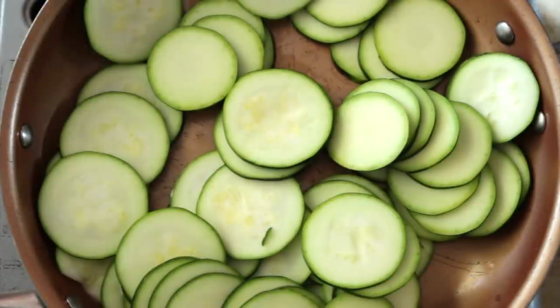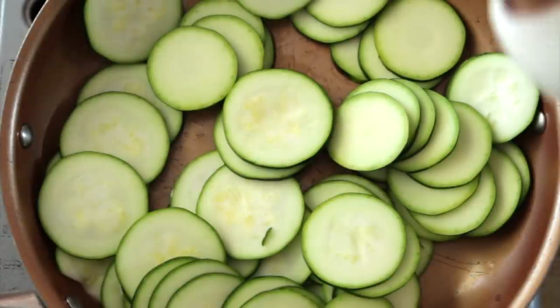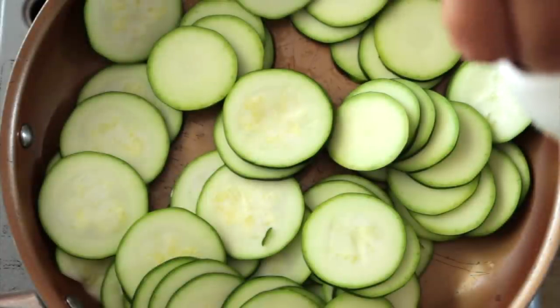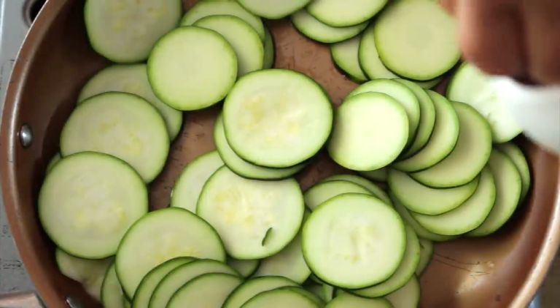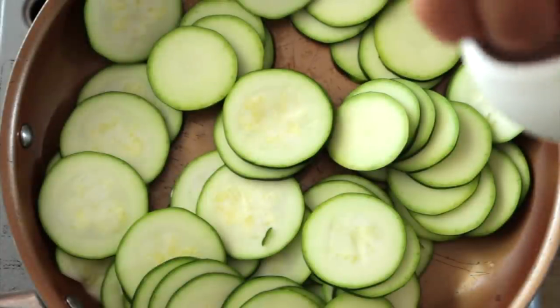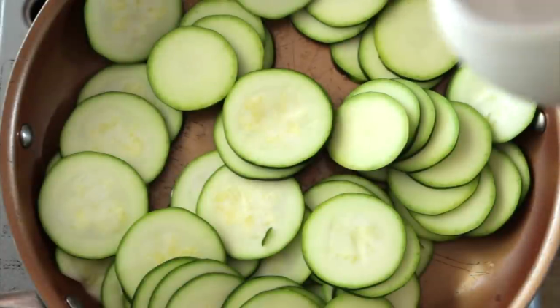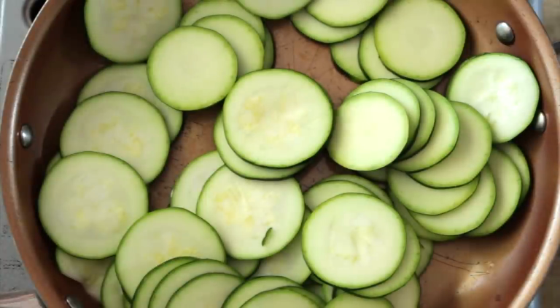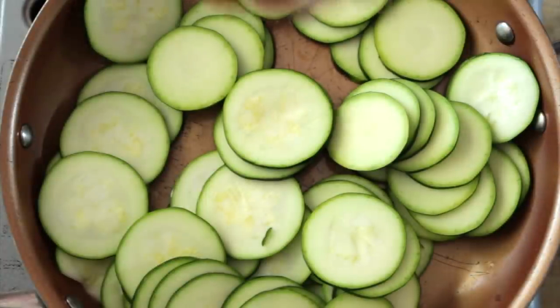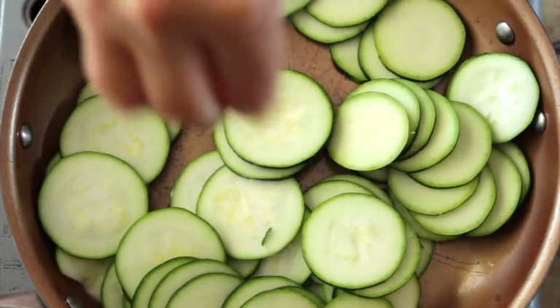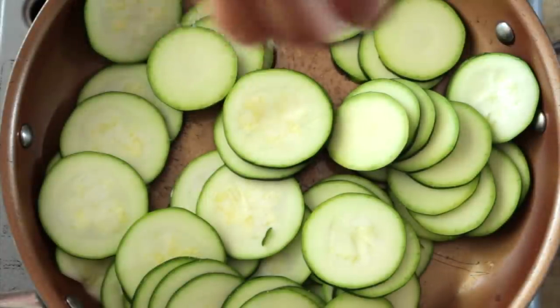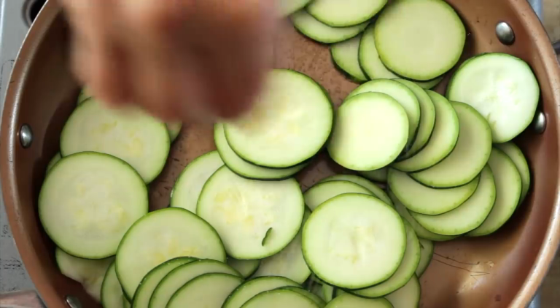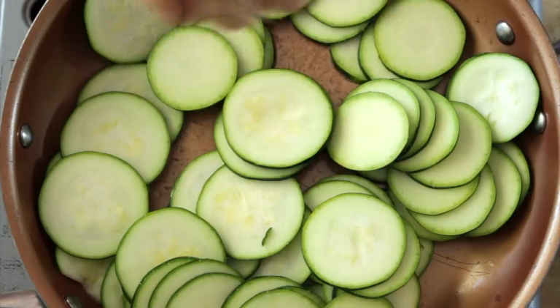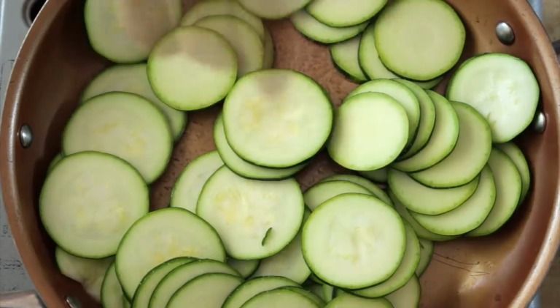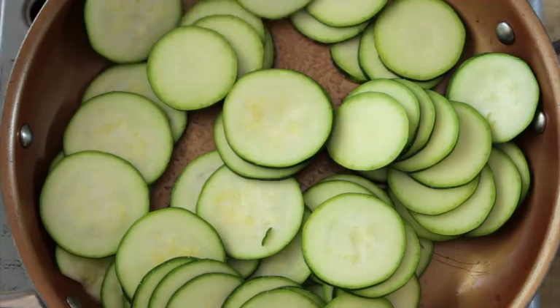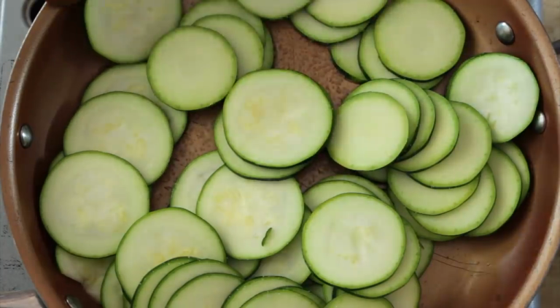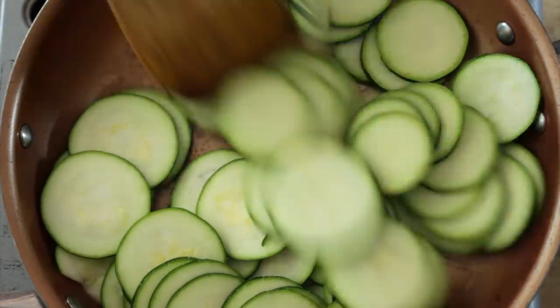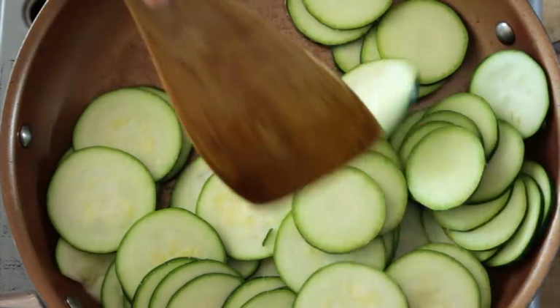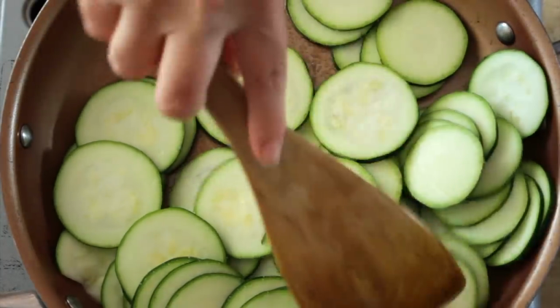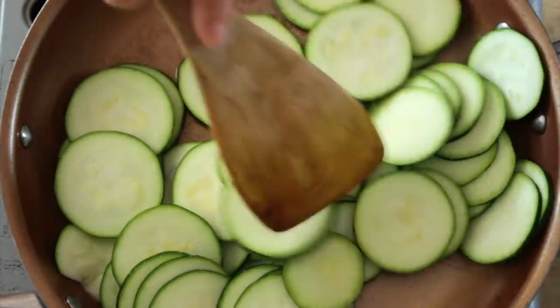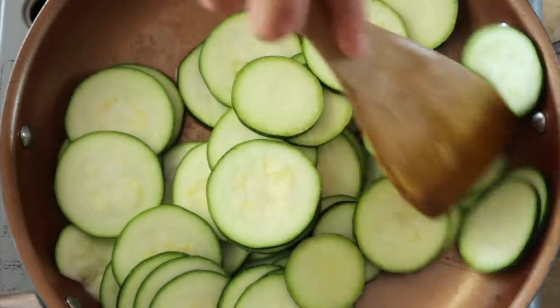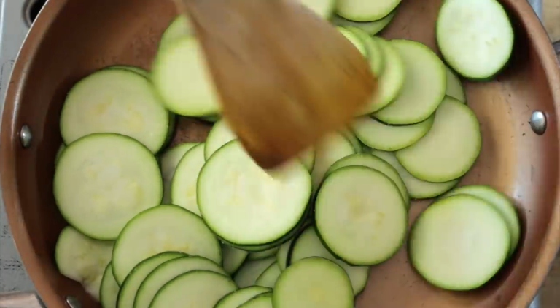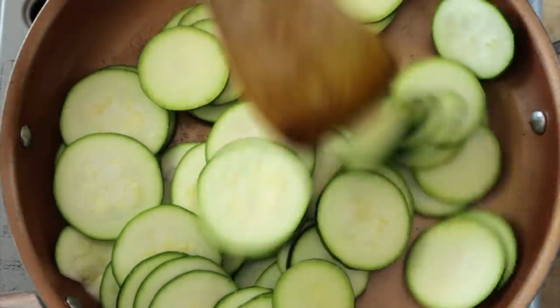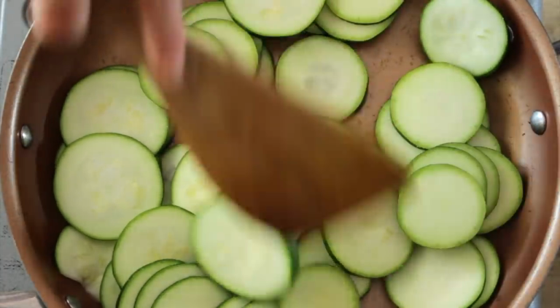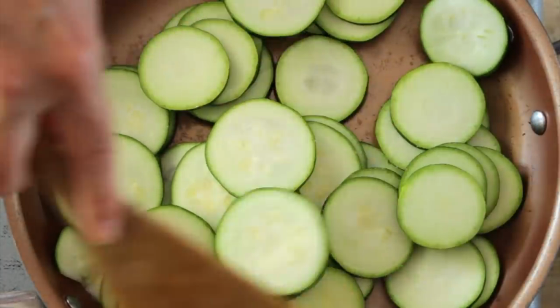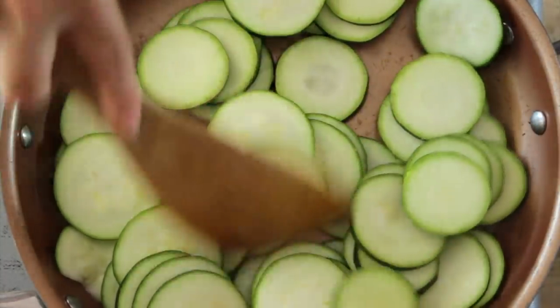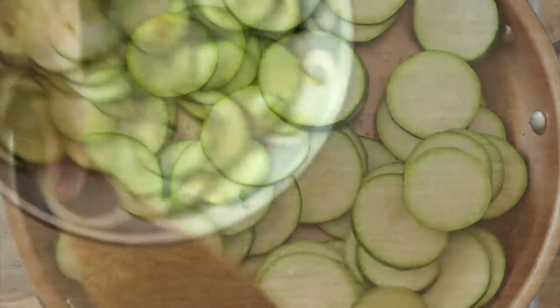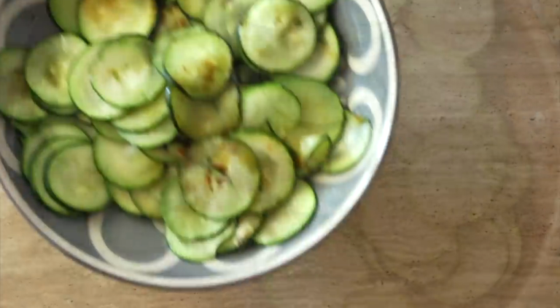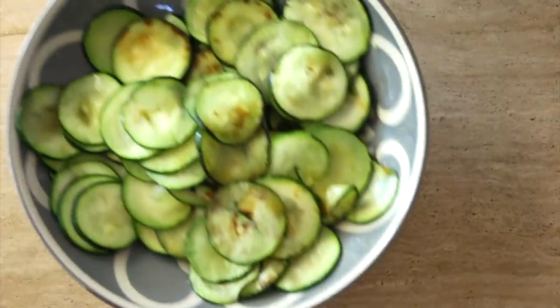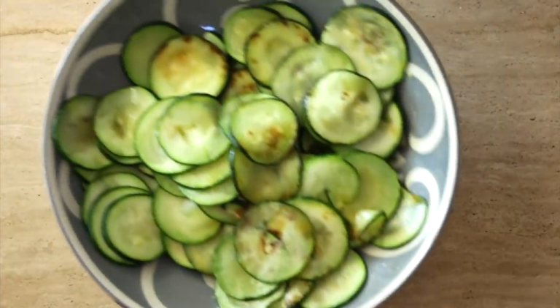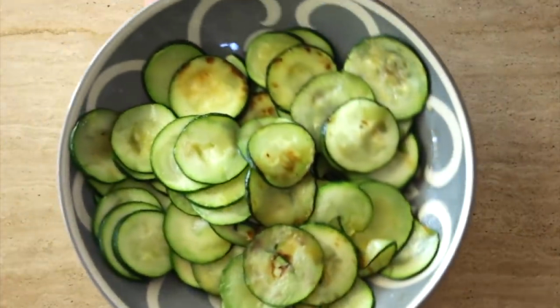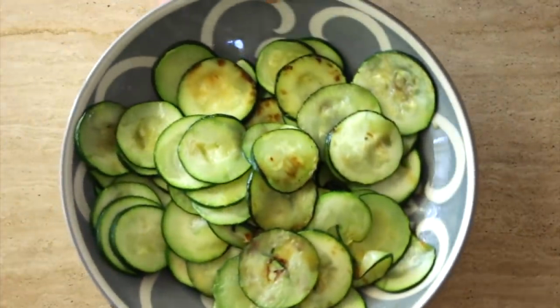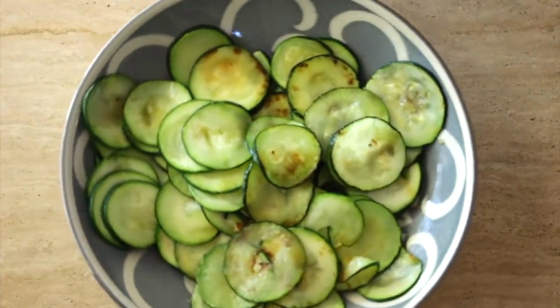While you're sautéing the zucchini don't forget to add salt, because the salt pulls out moisture from the vegetables.